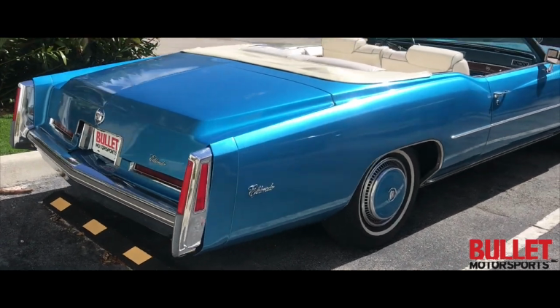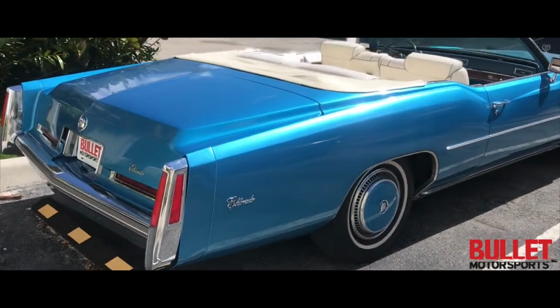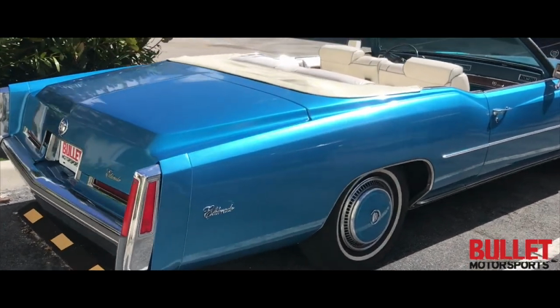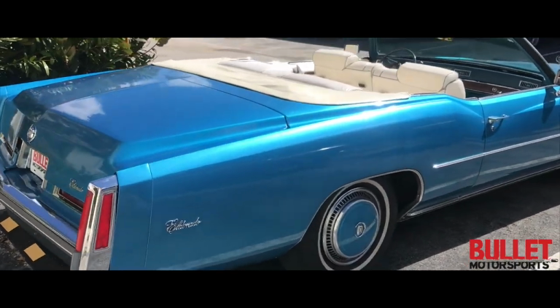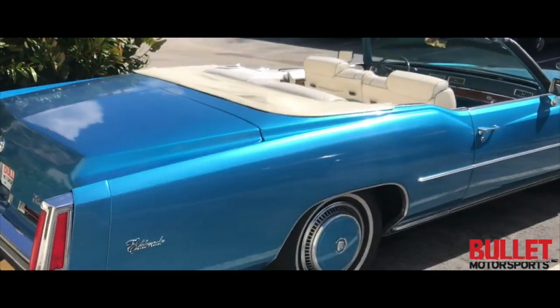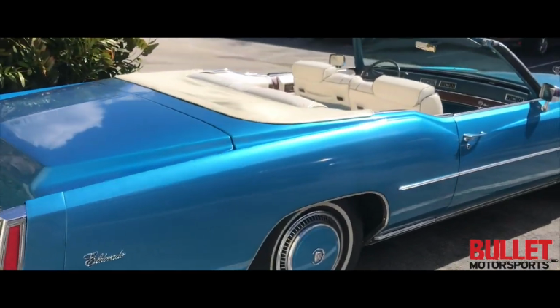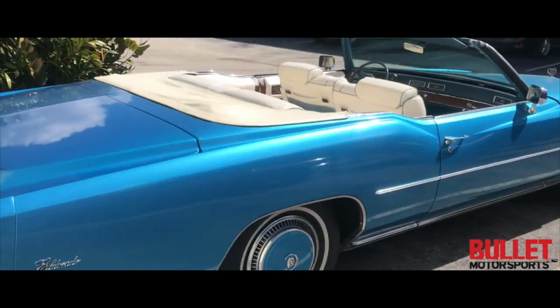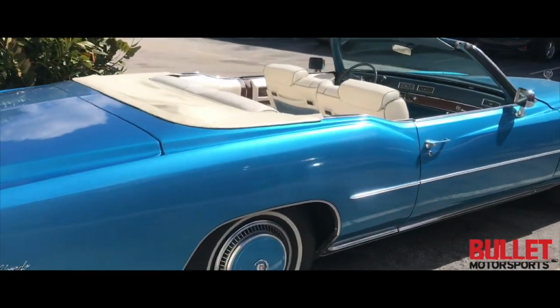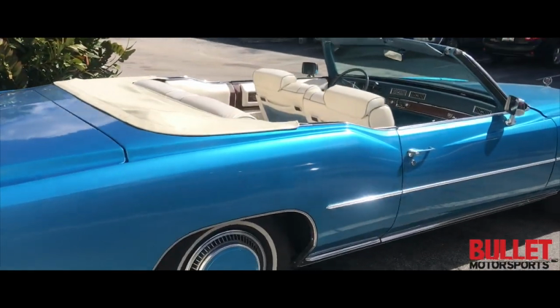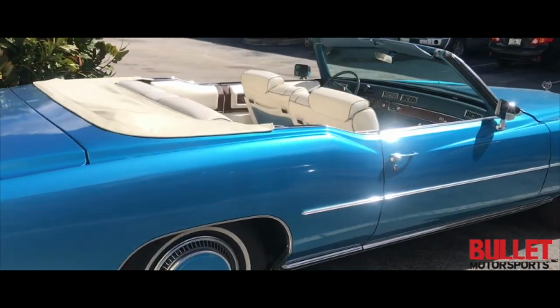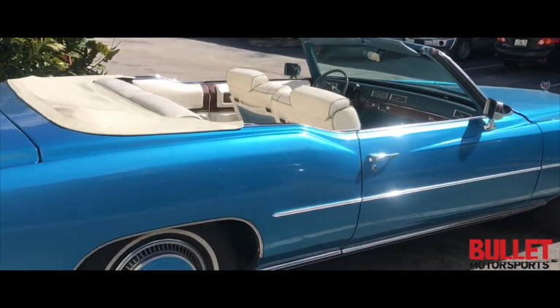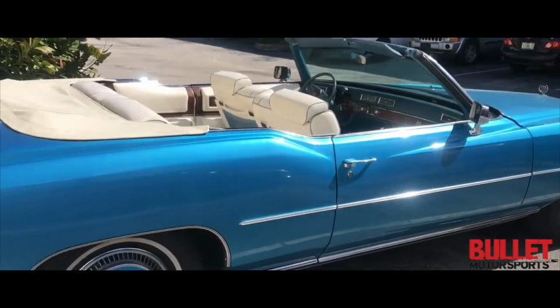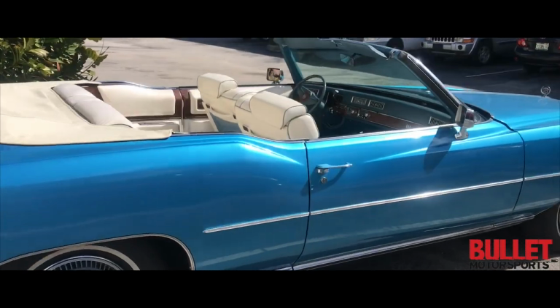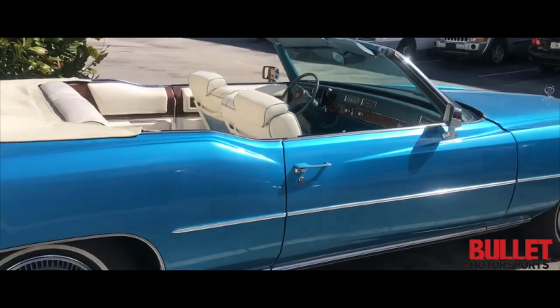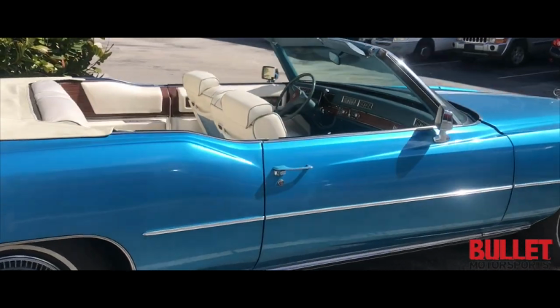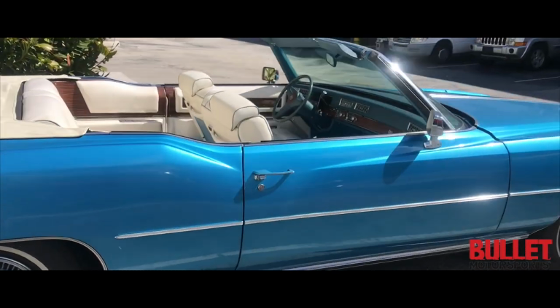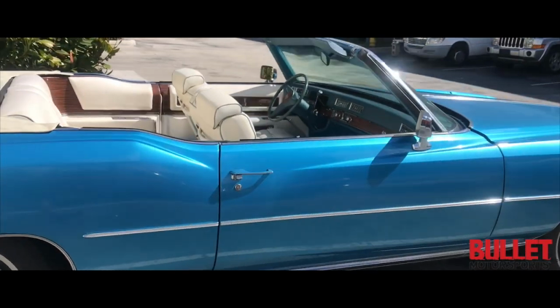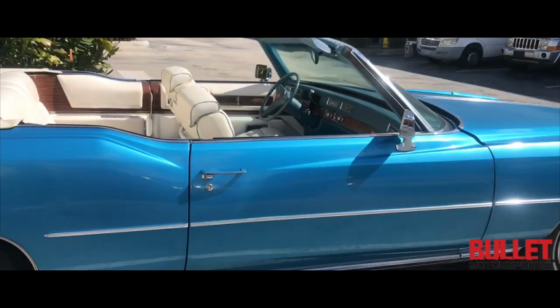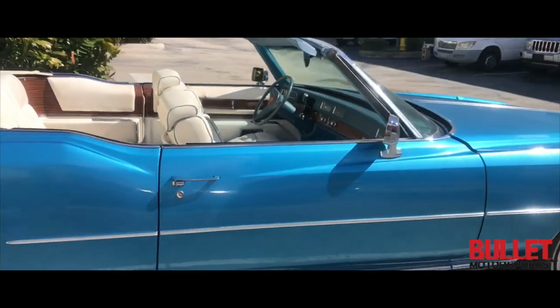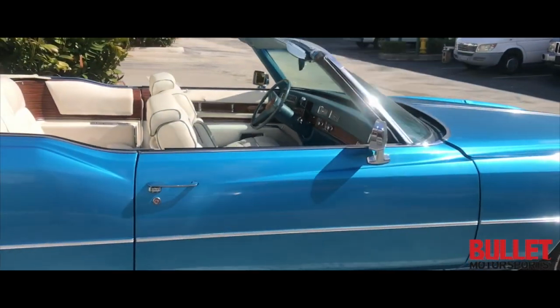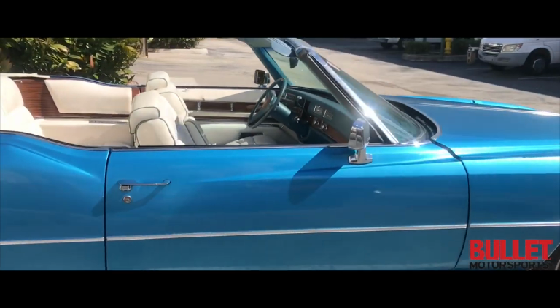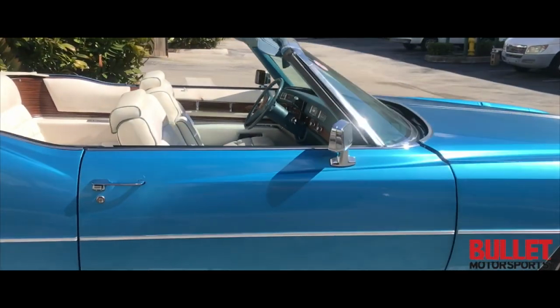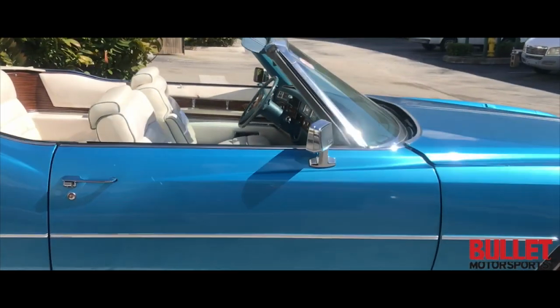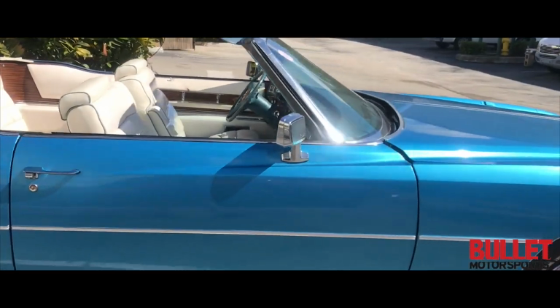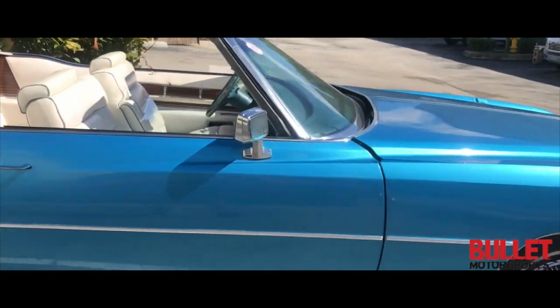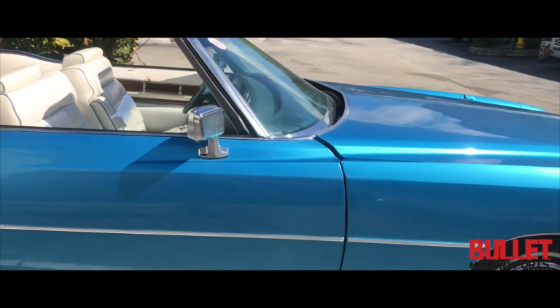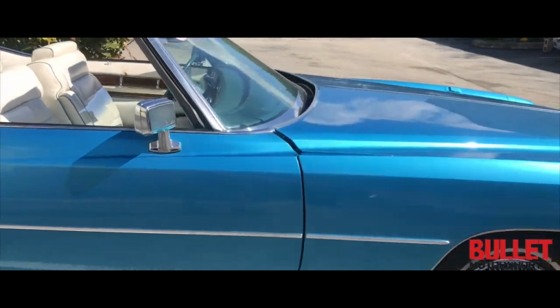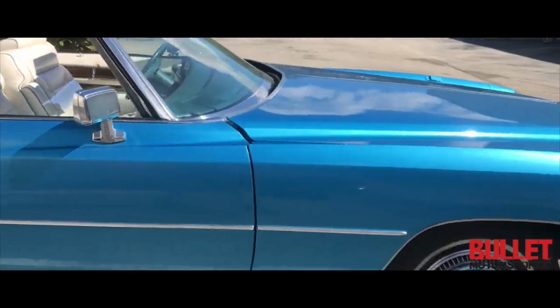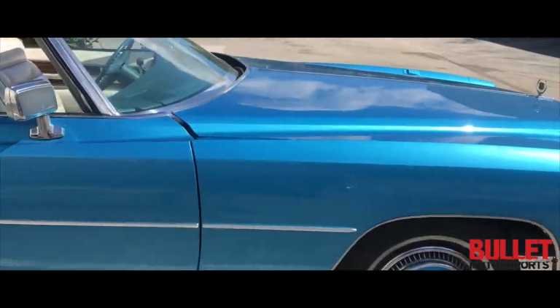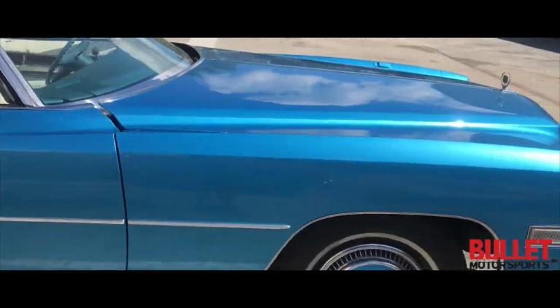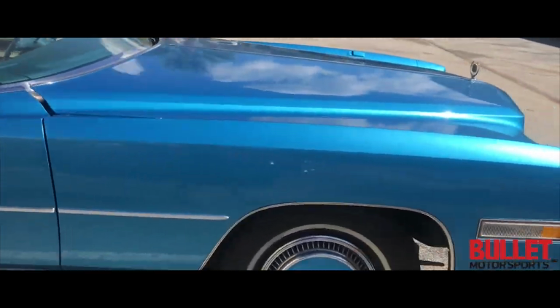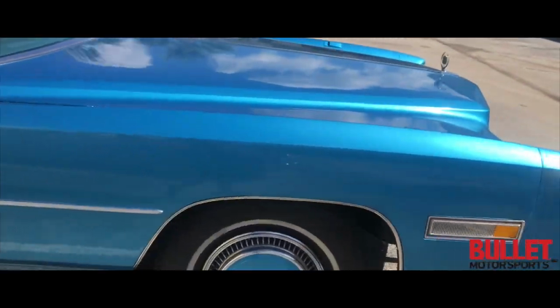Here's the No Reserve 76 El Dorado, doing a walk around for you.